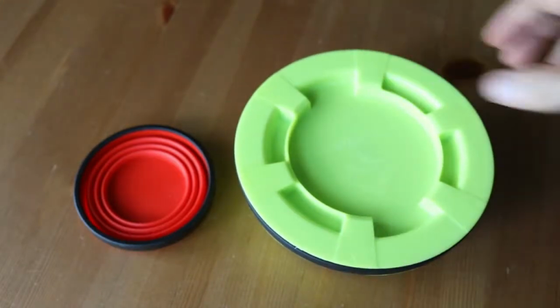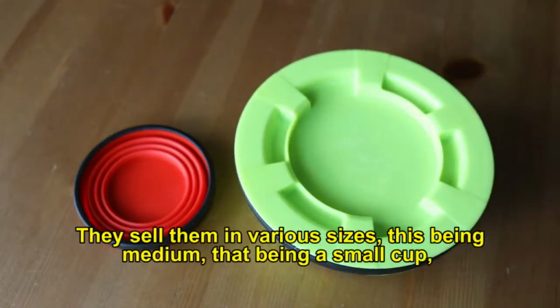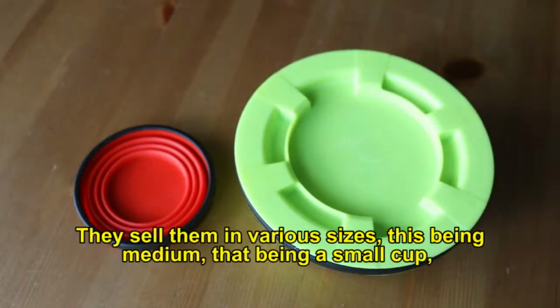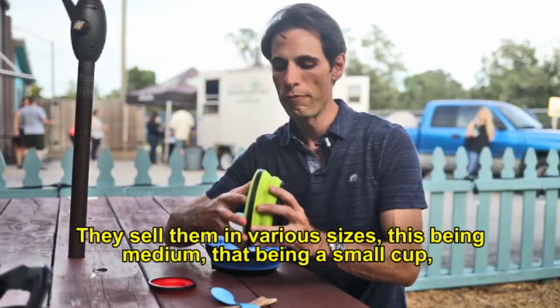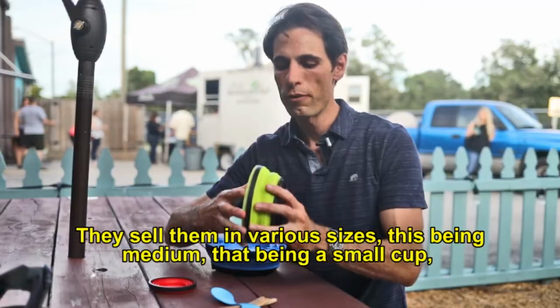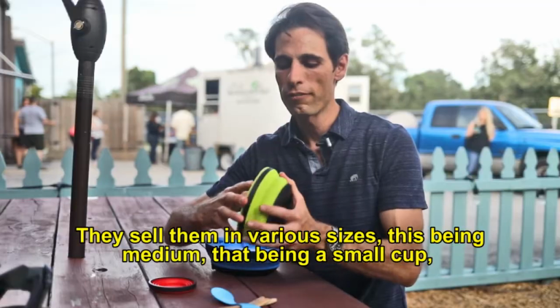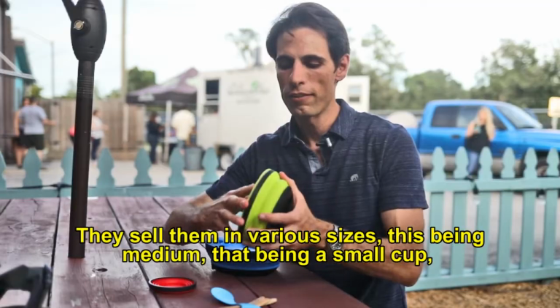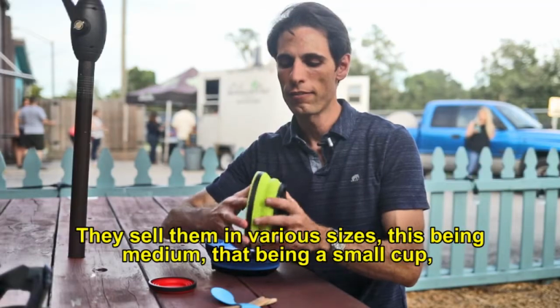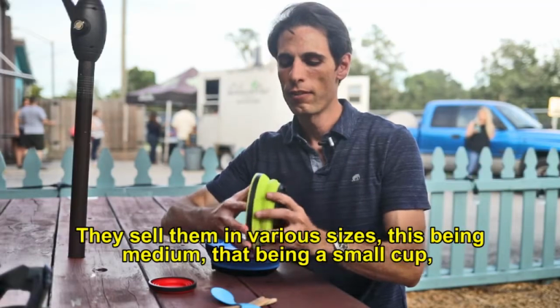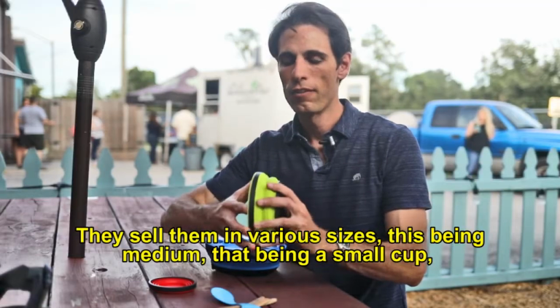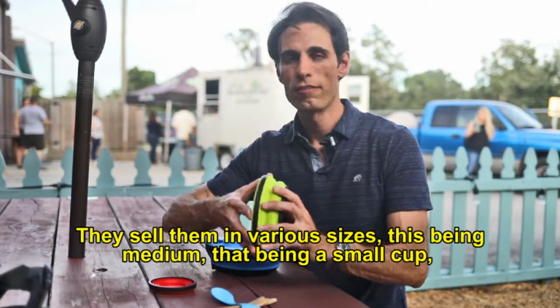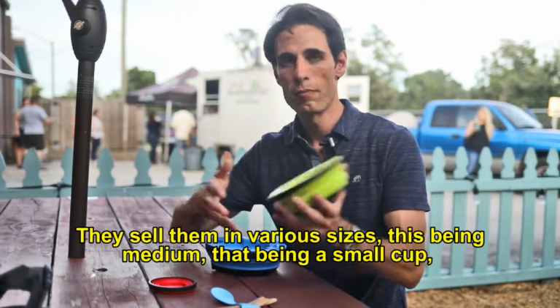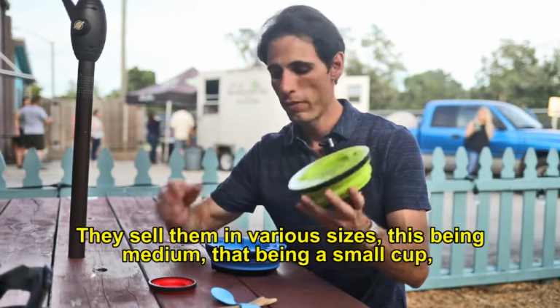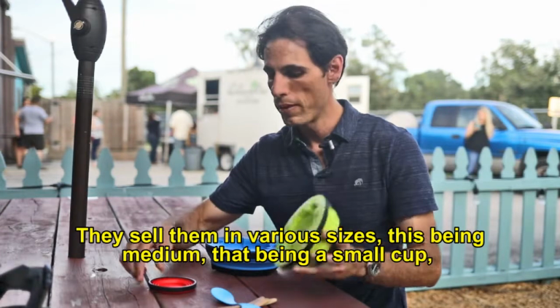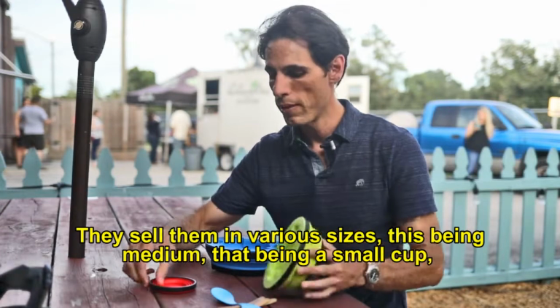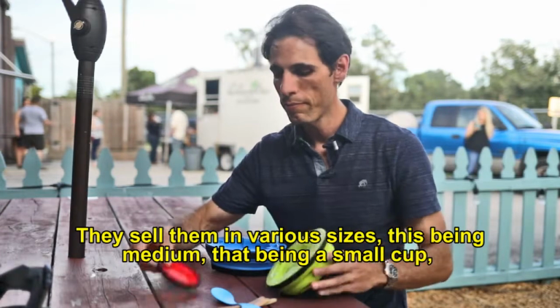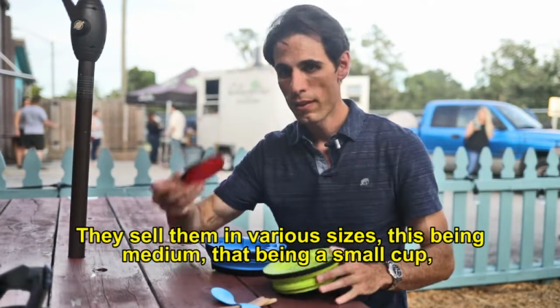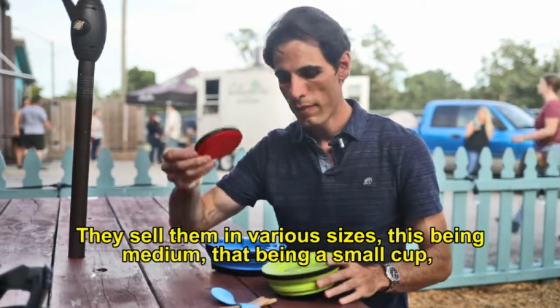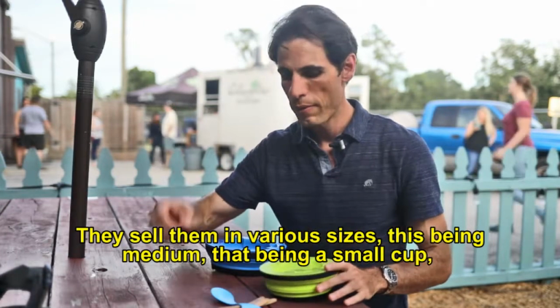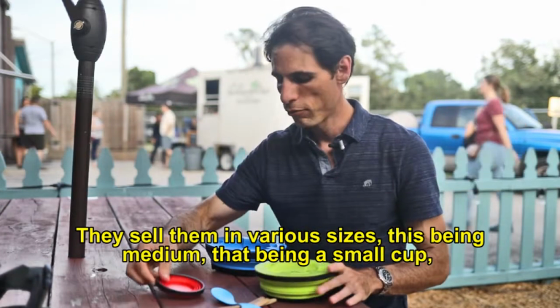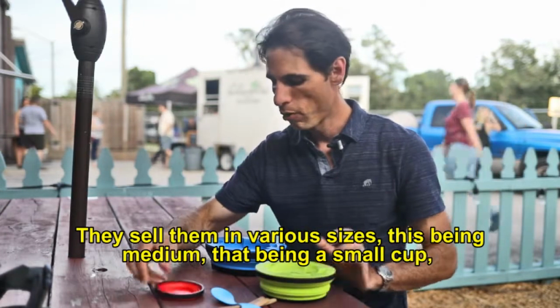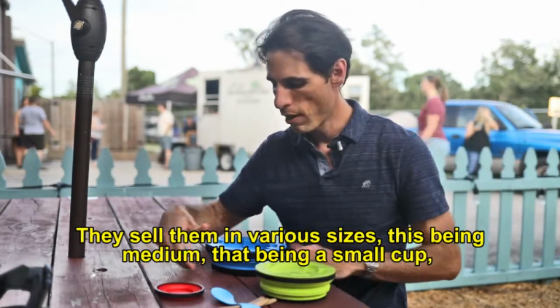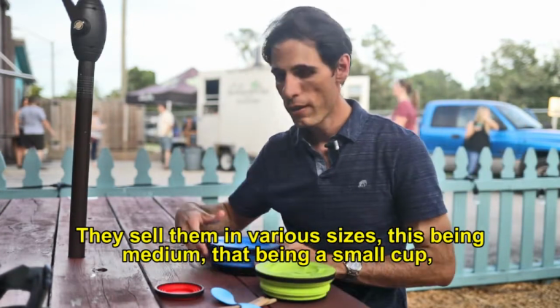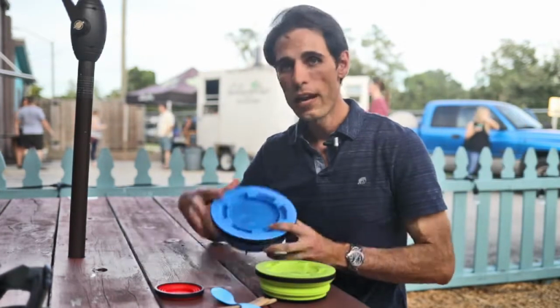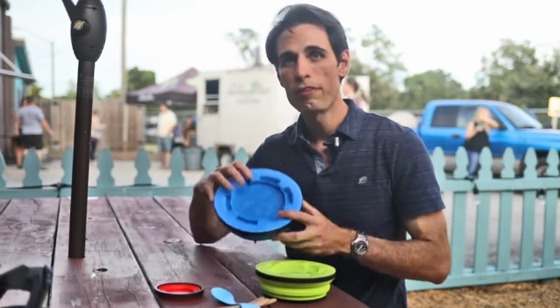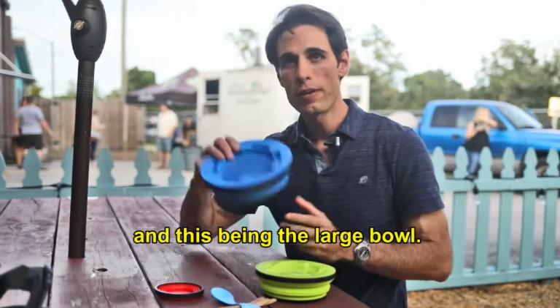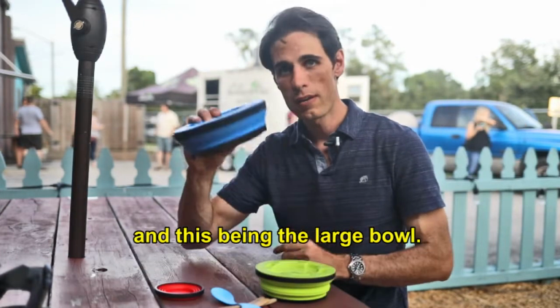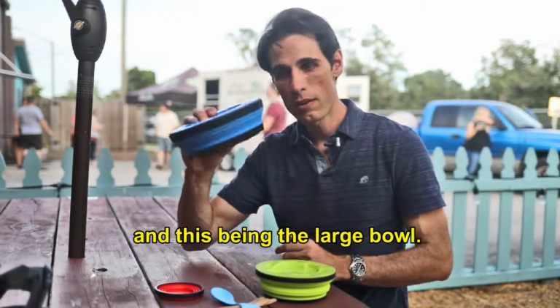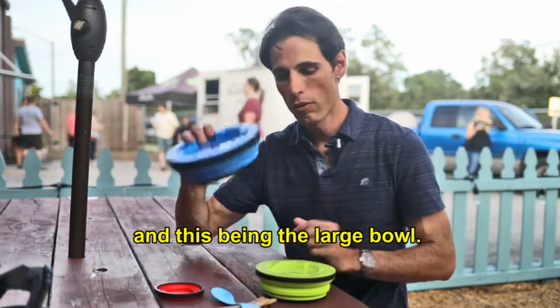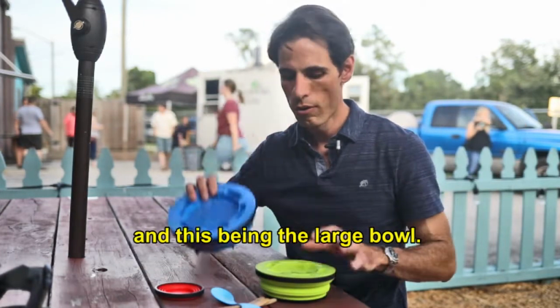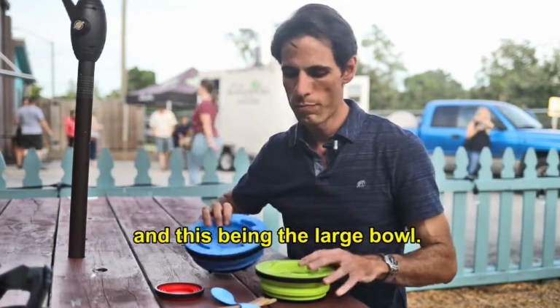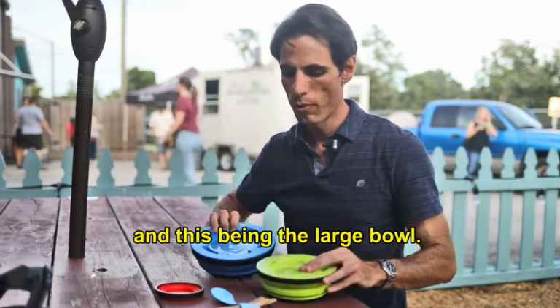They sell them in various sizes — this here being the medium, that being a small cup, and this being a large bowl.